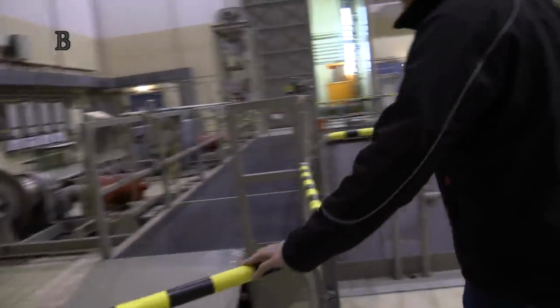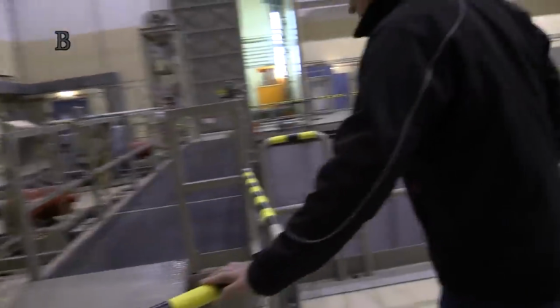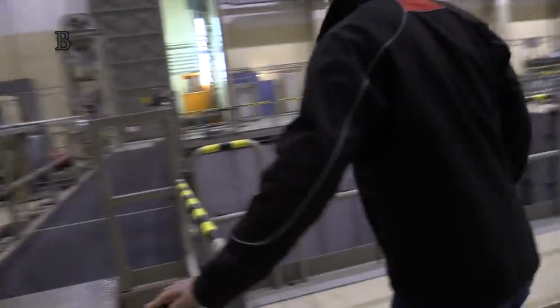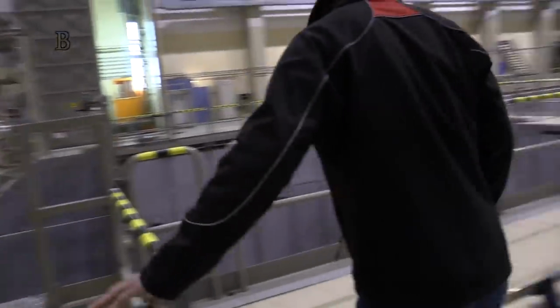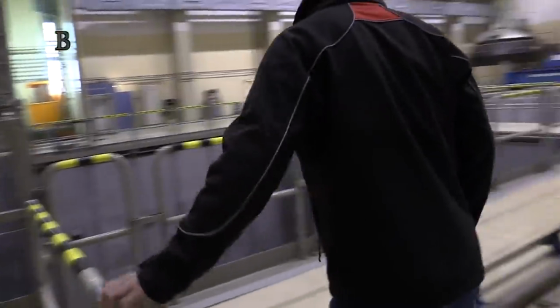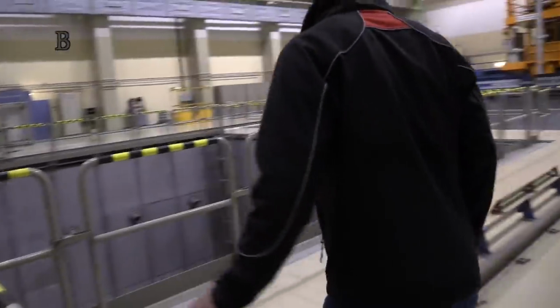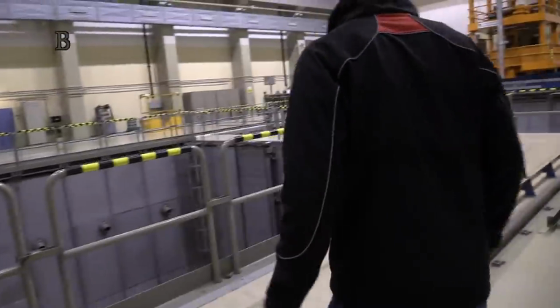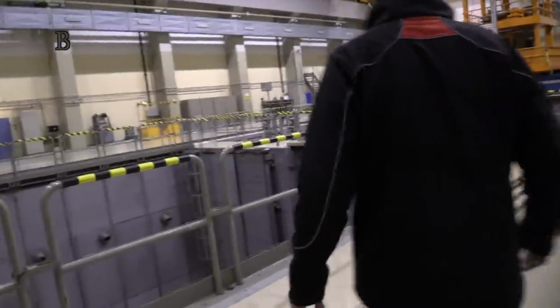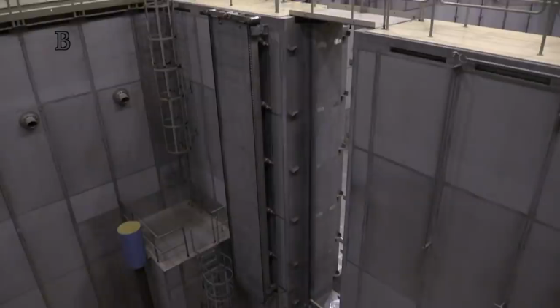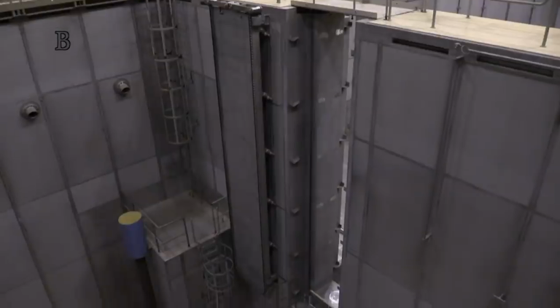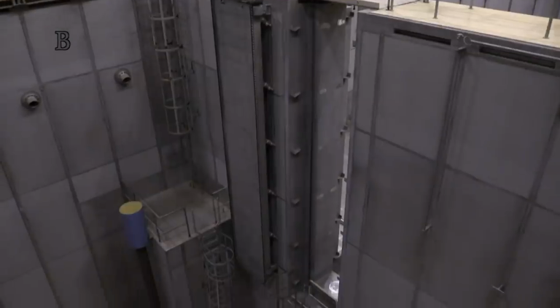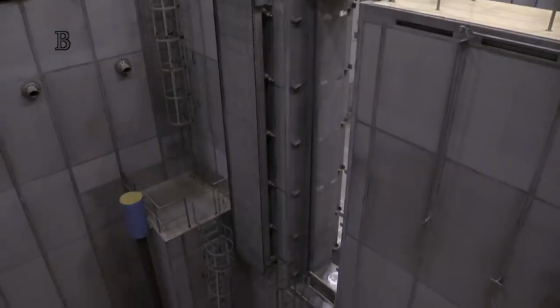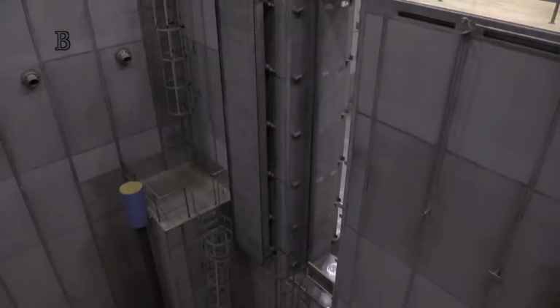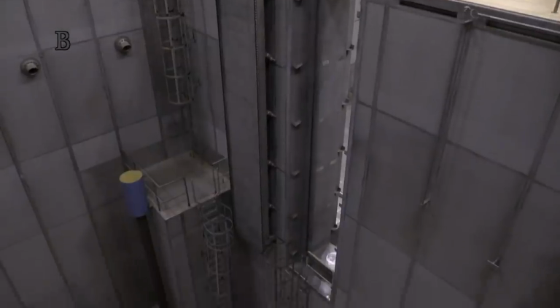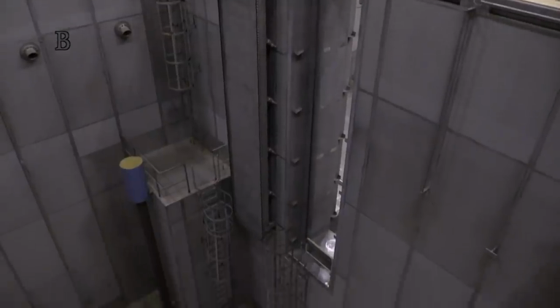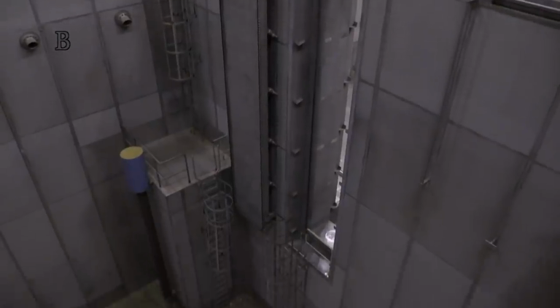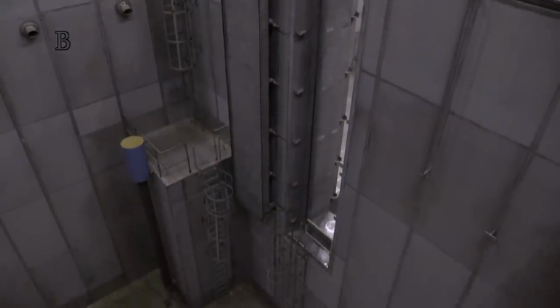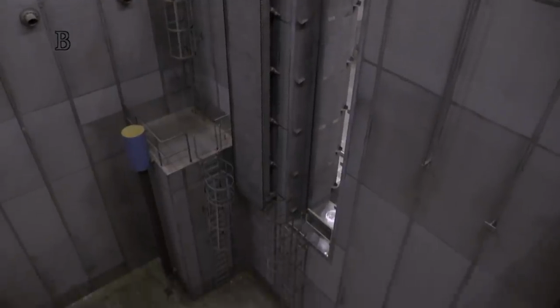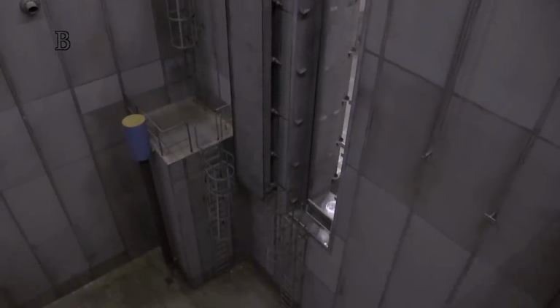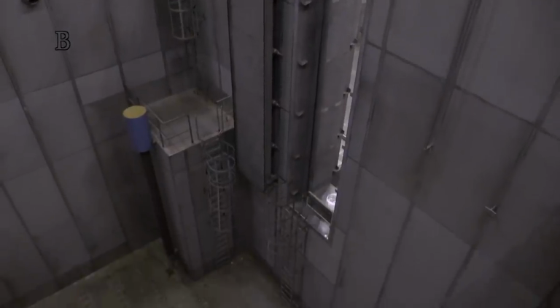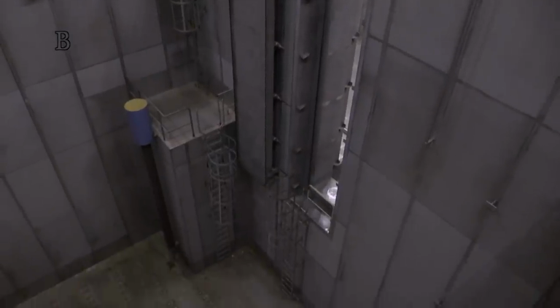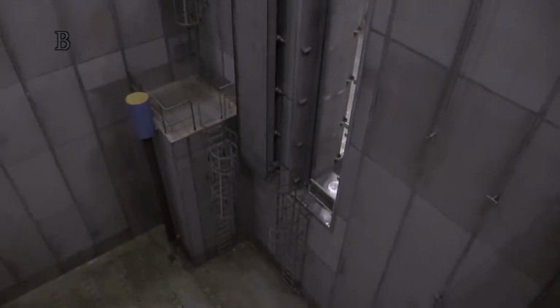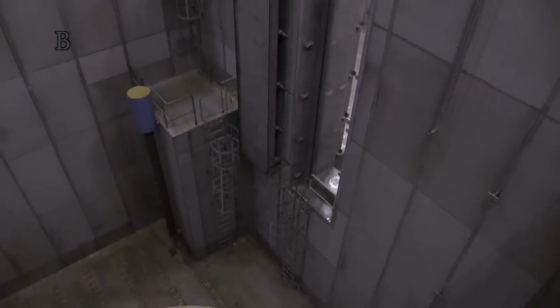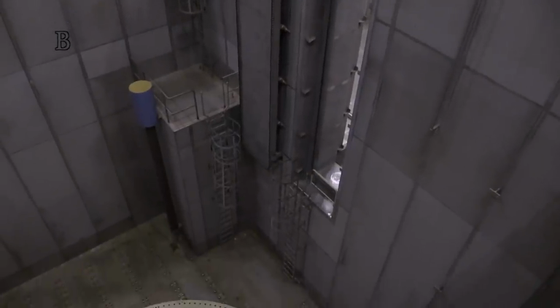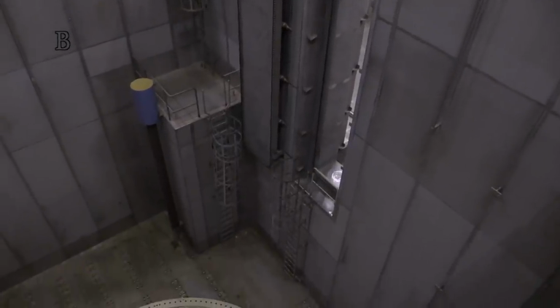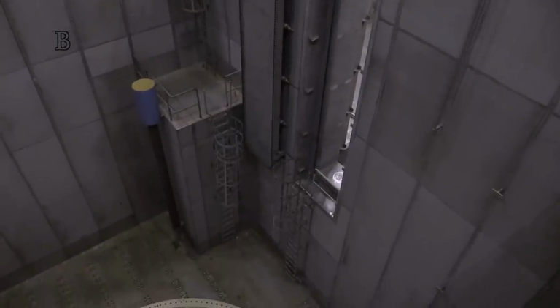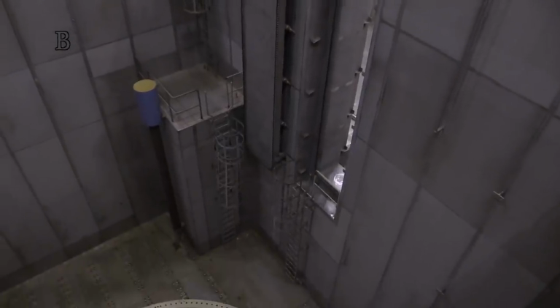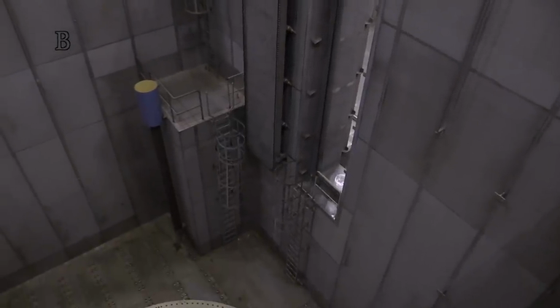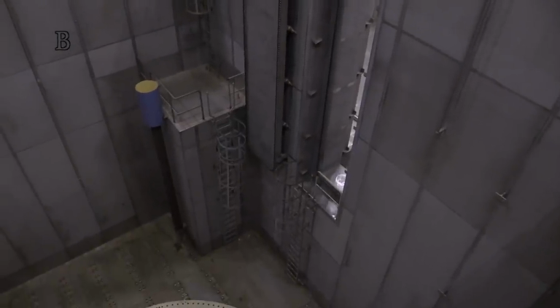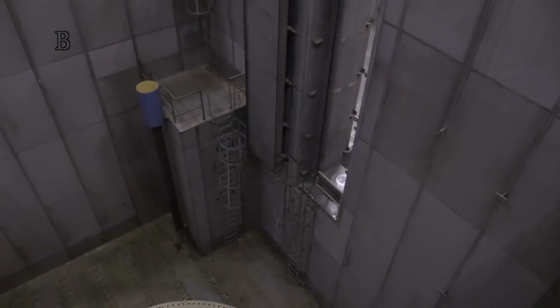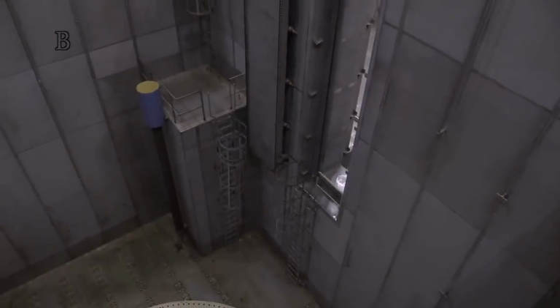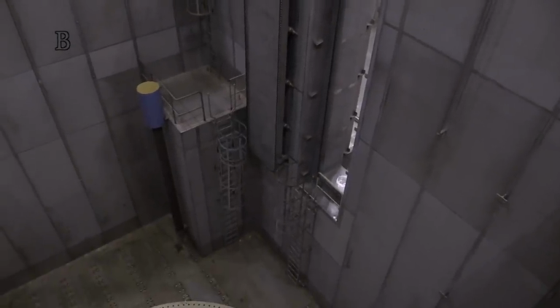When fuel needs to be exchanged, the space above the reactor is flooded with water.